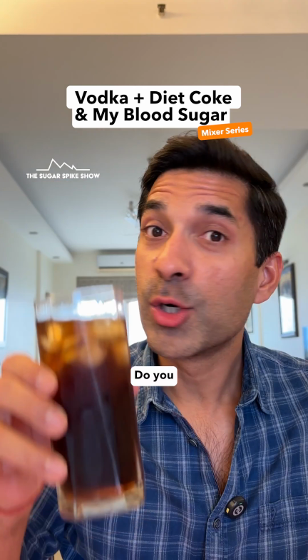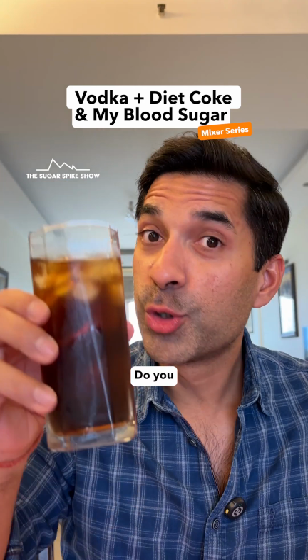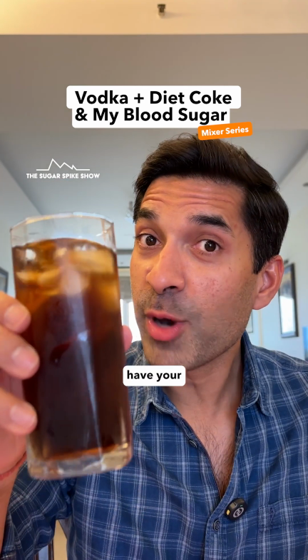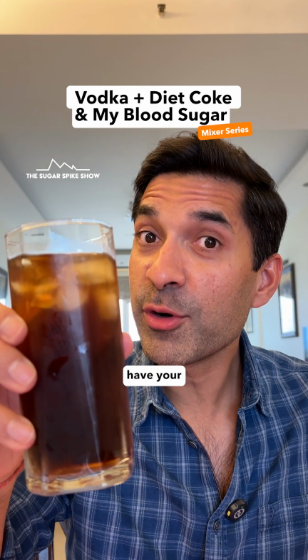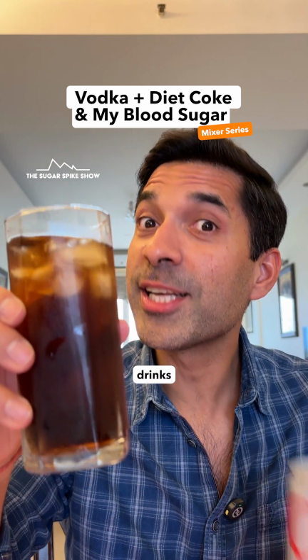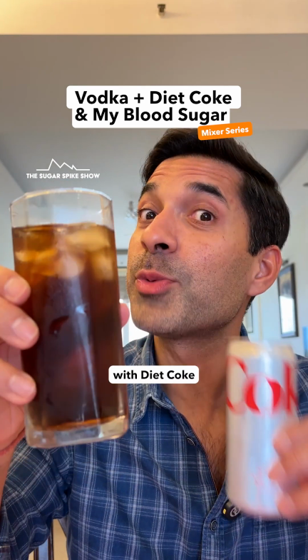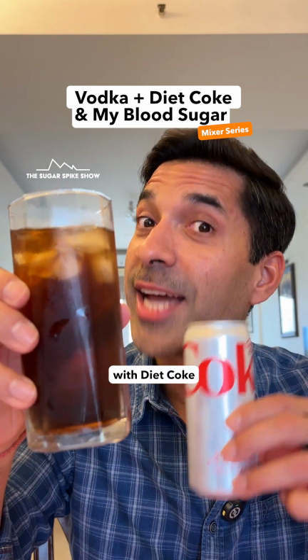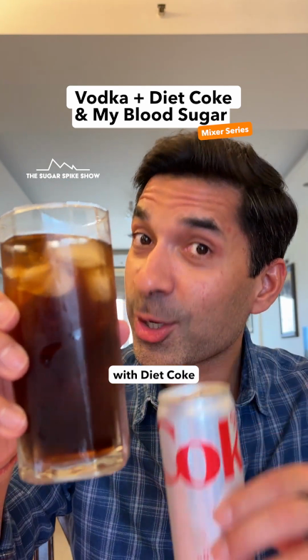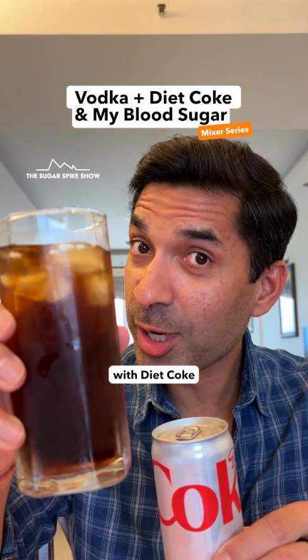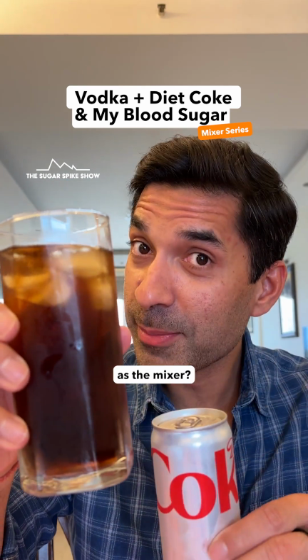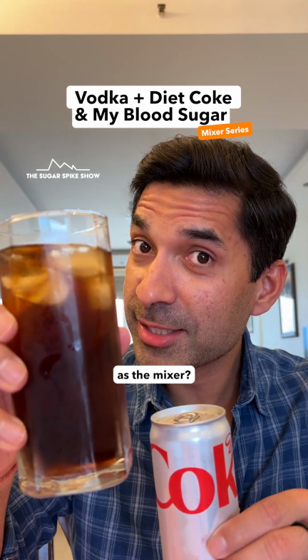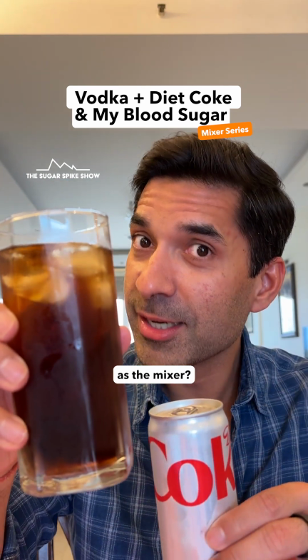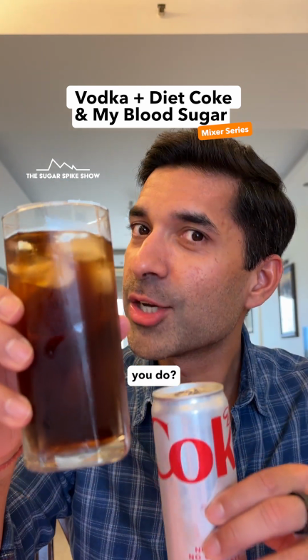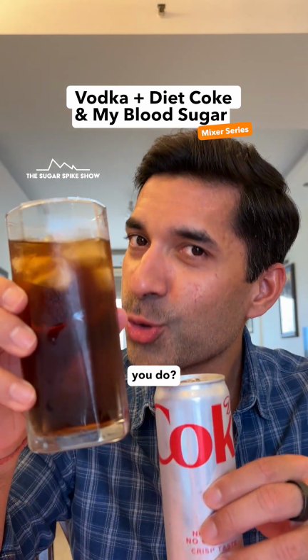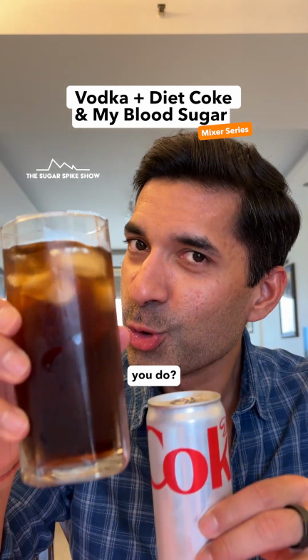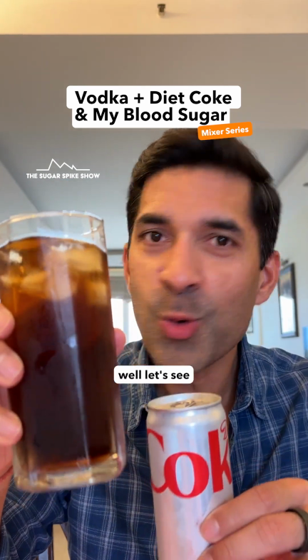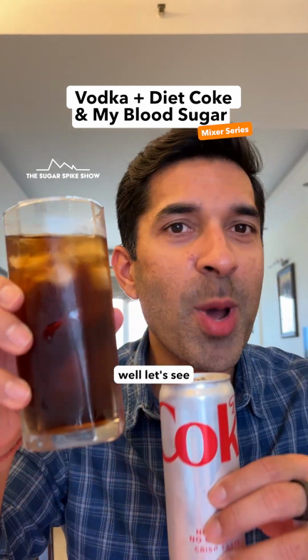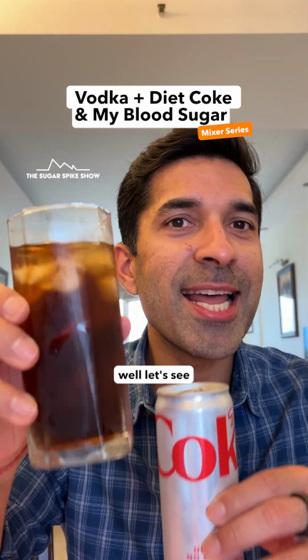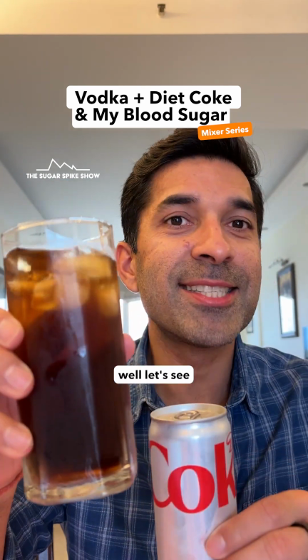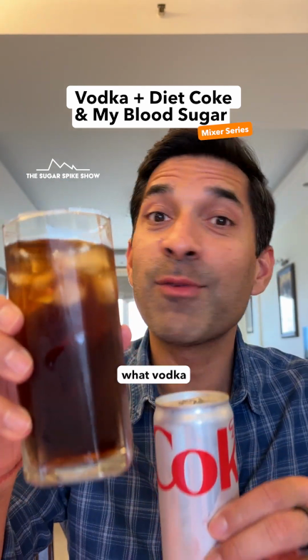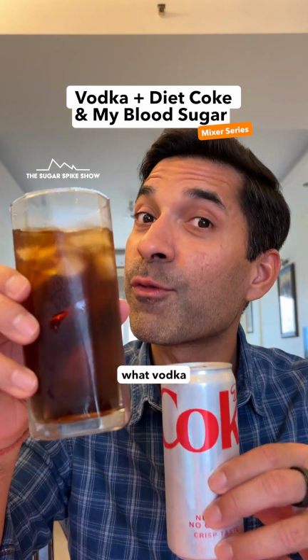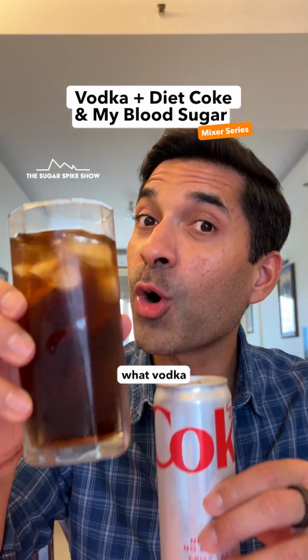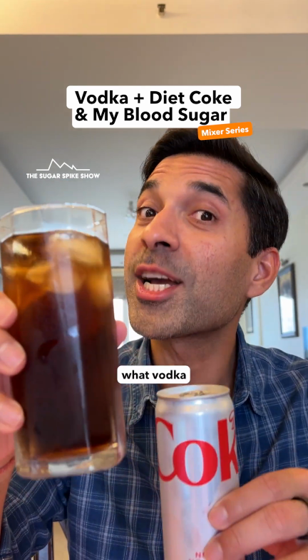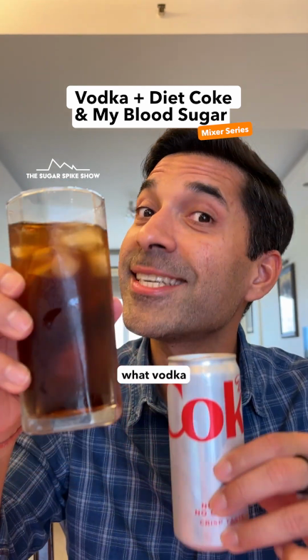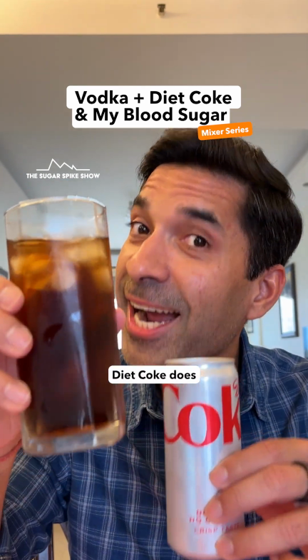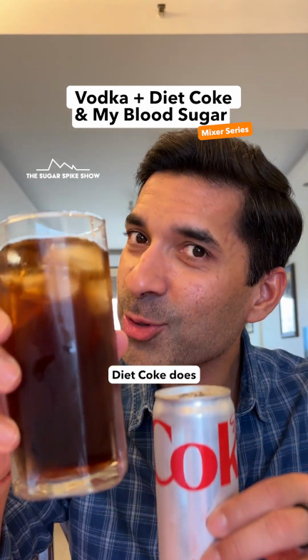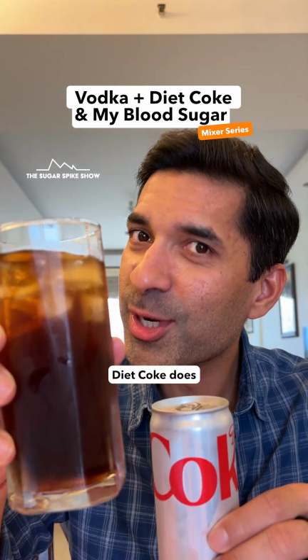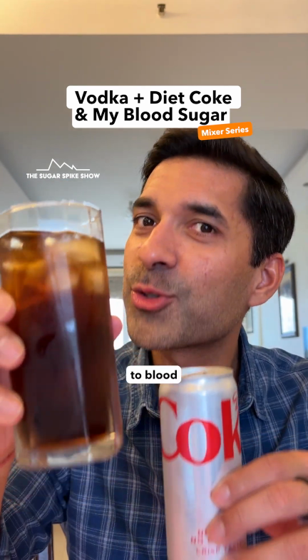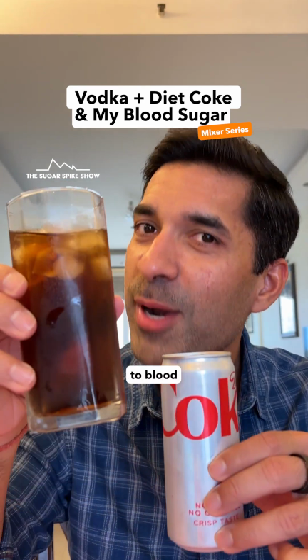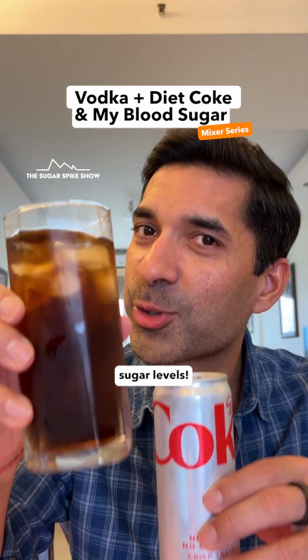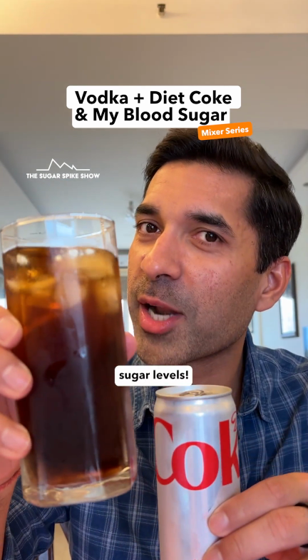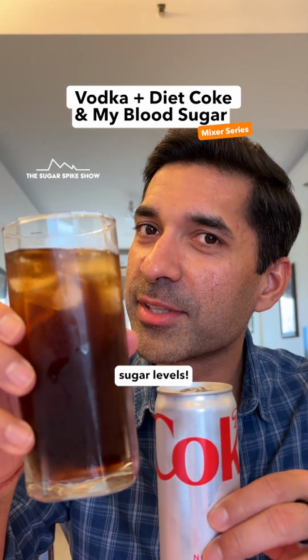Do you have your drinks with diet coke as the mixer? Well, let's see what vodka diet coke does to blood sugar levels.